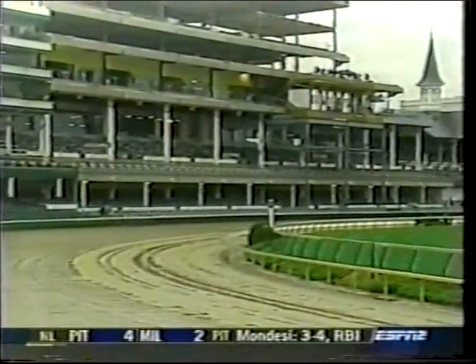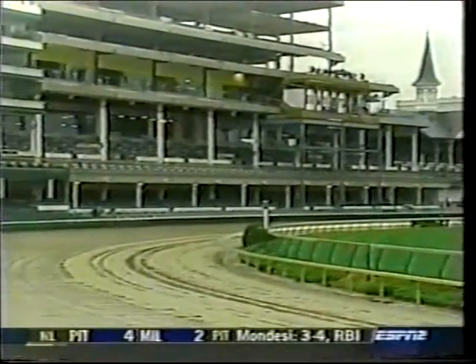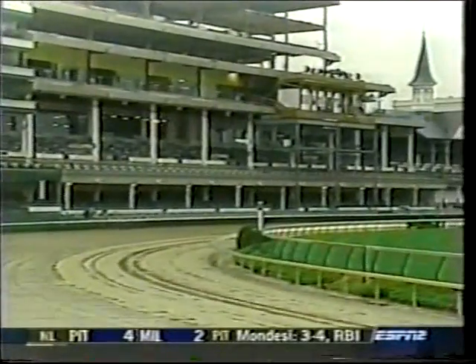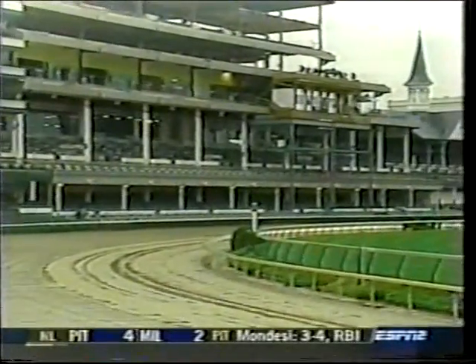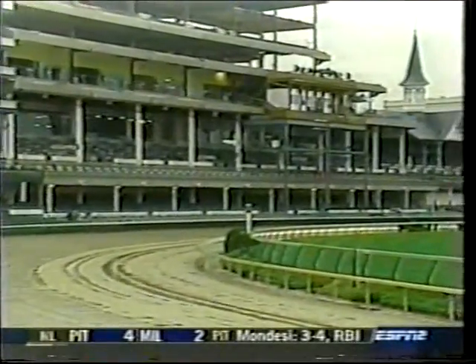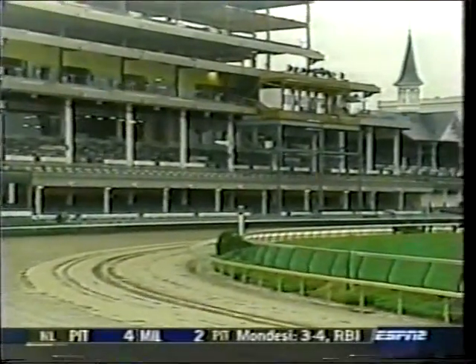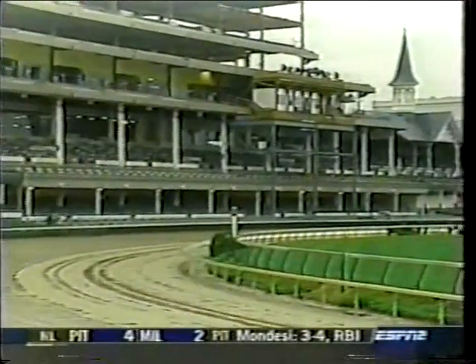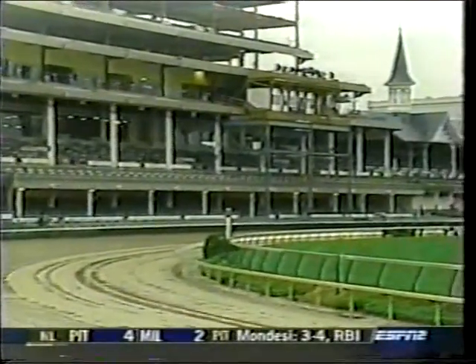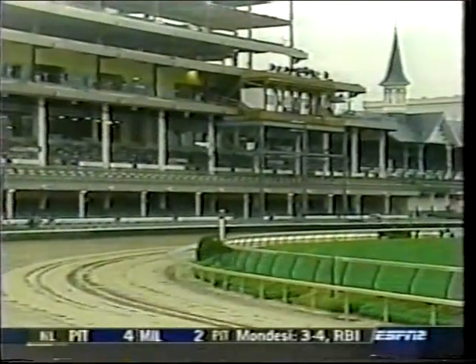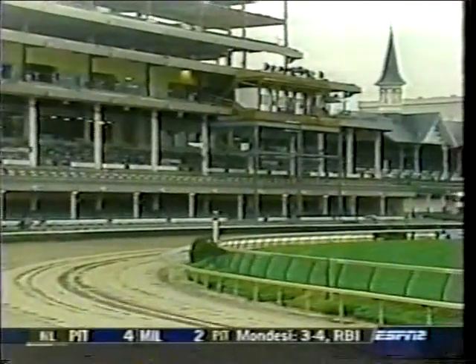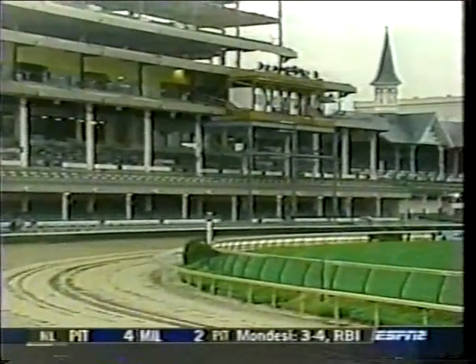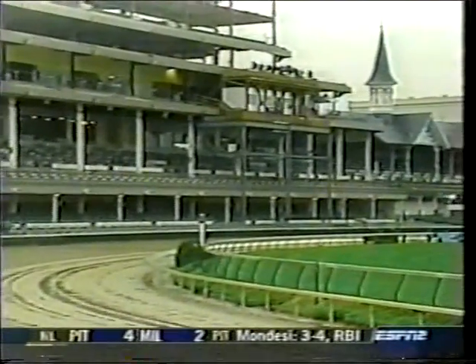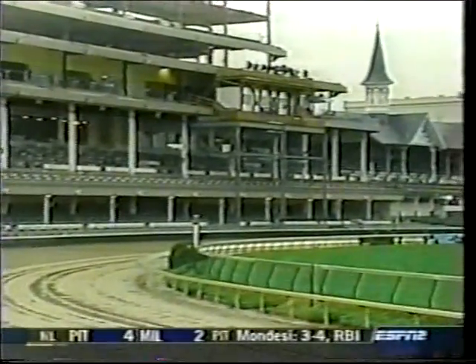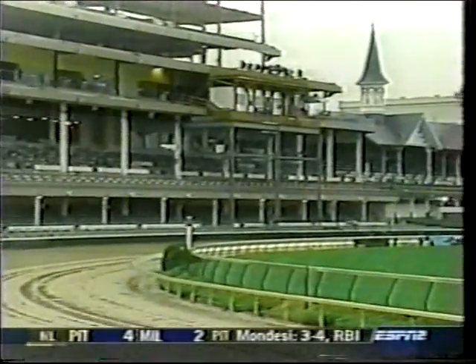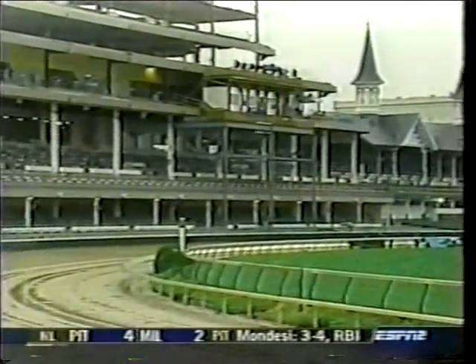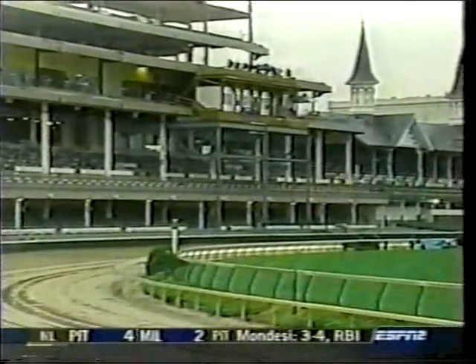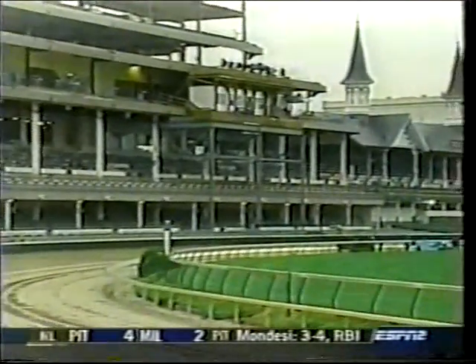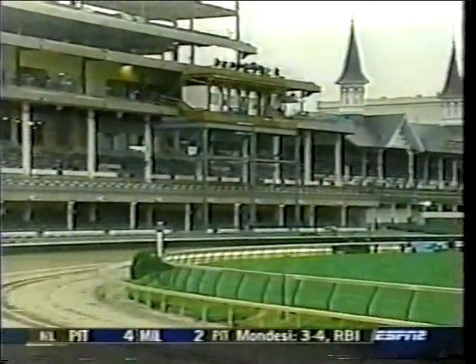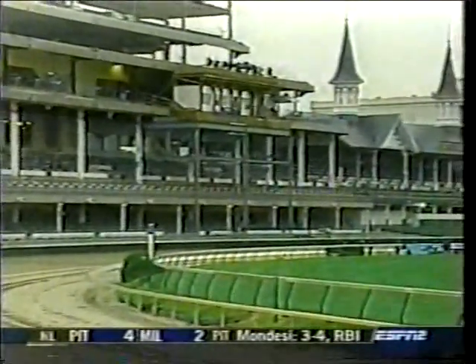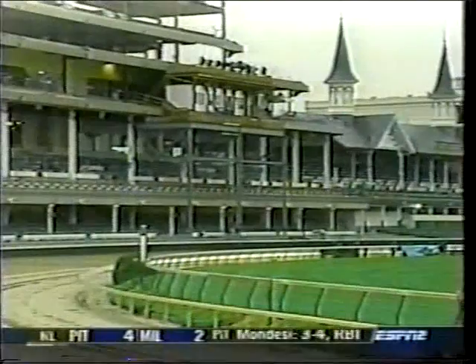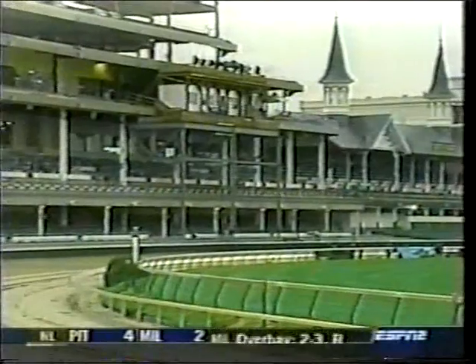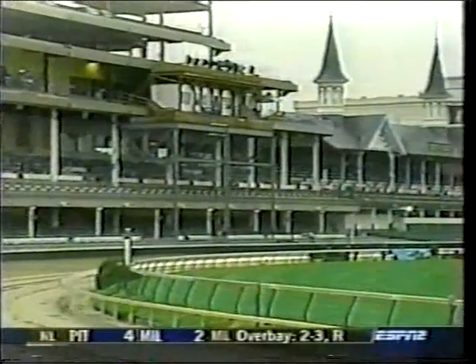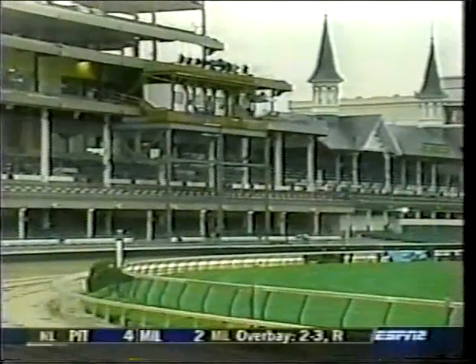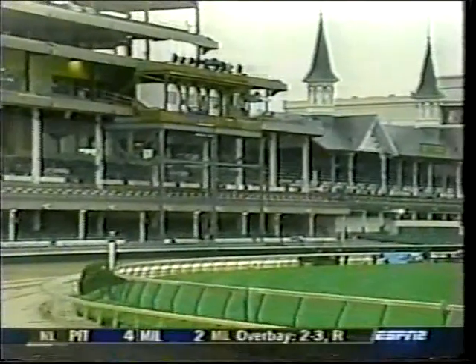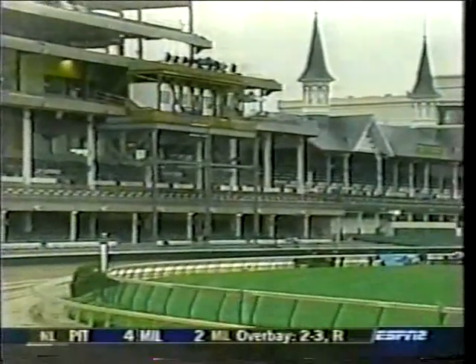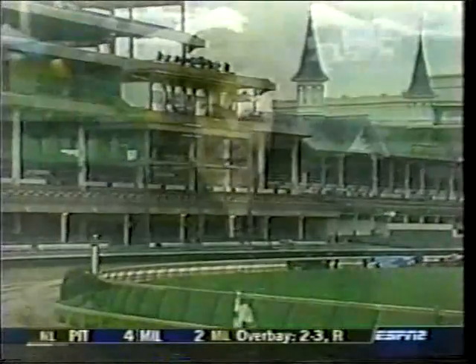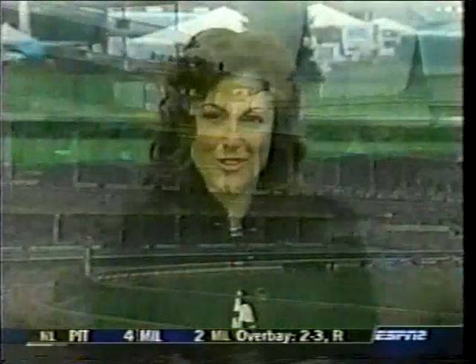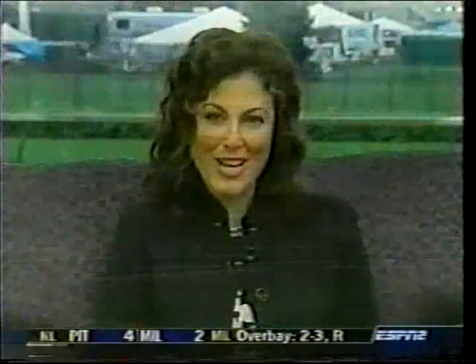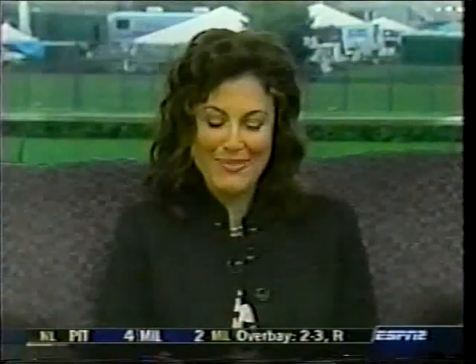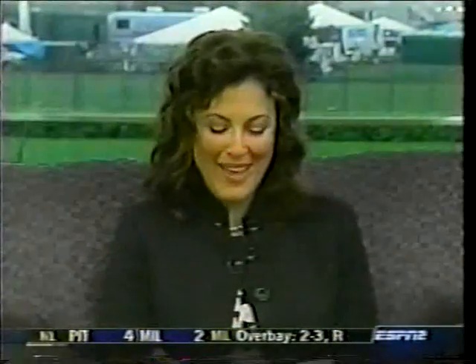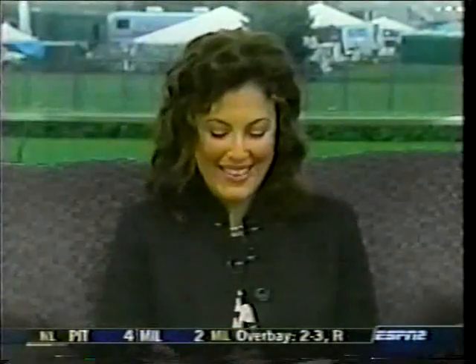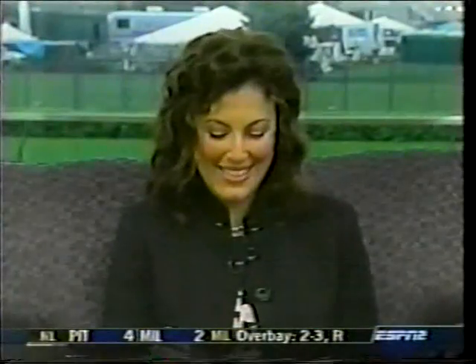It's important to remember that despite their size and power, these thoroughbreds can be very fragile athletes.